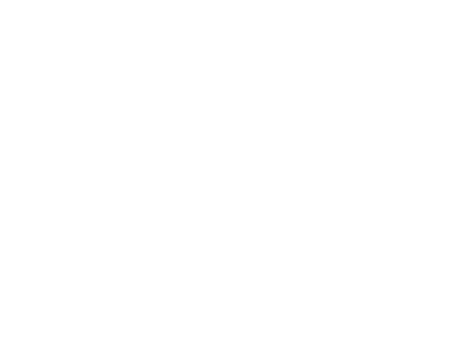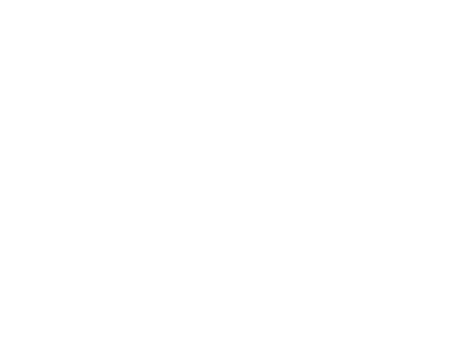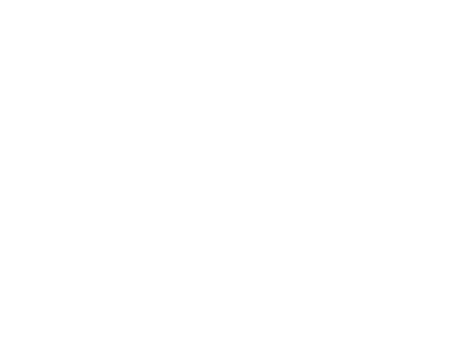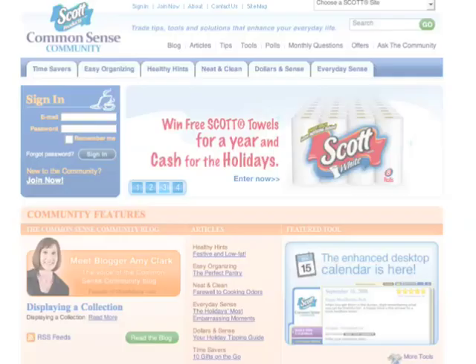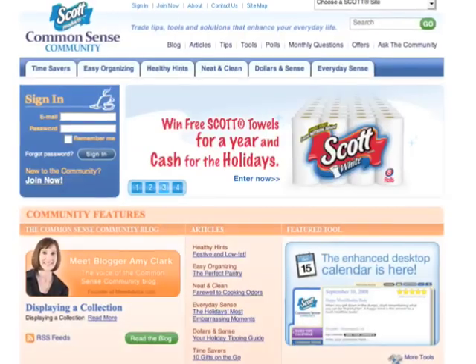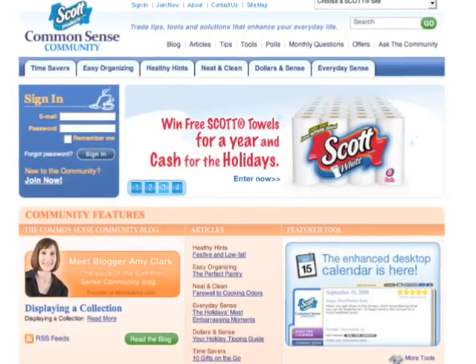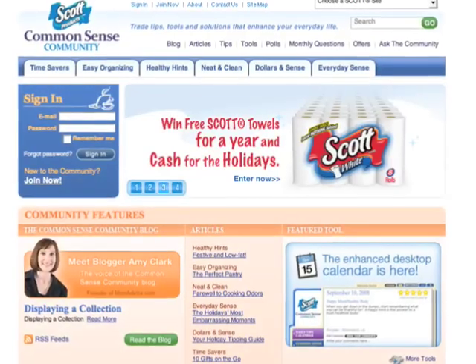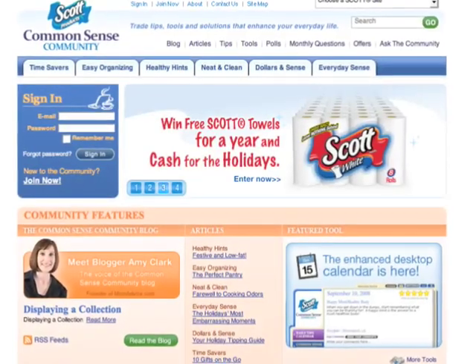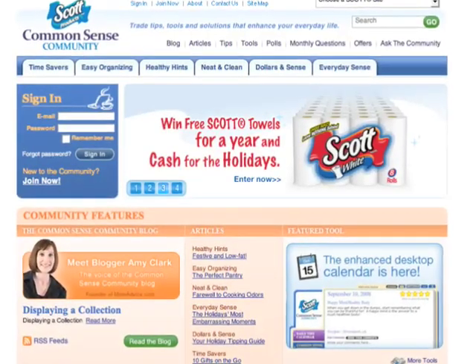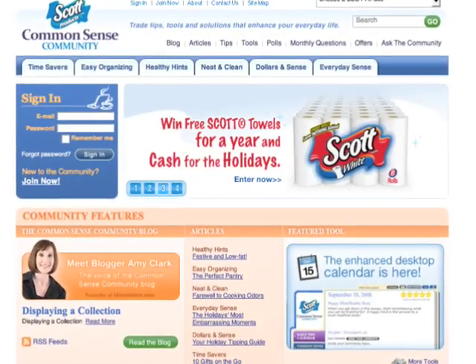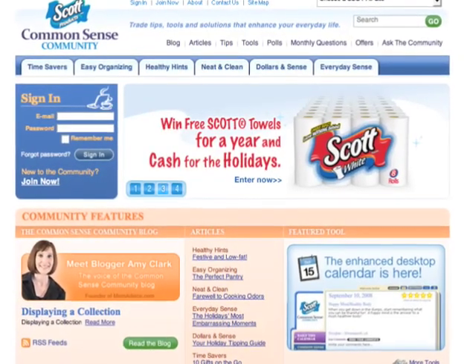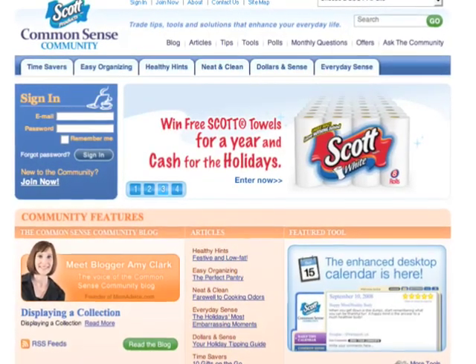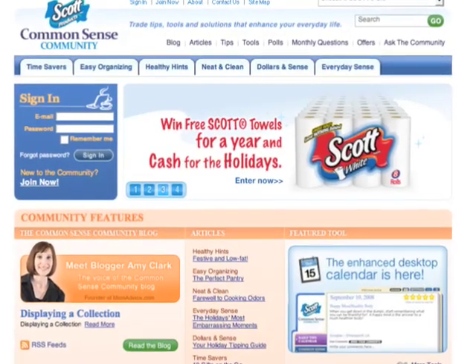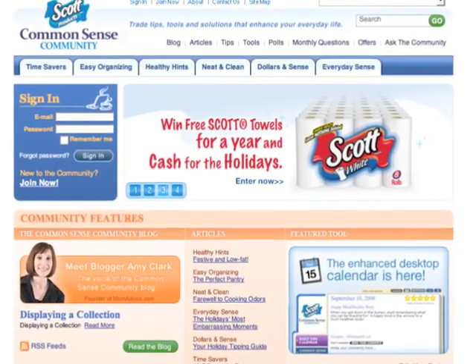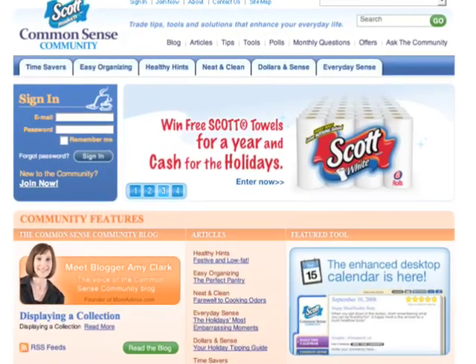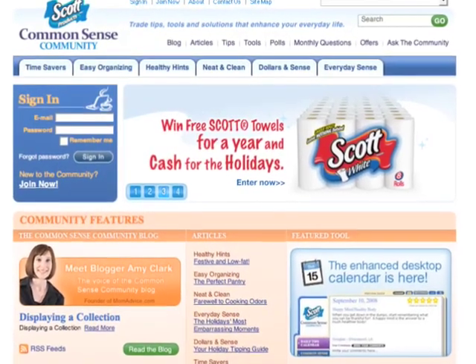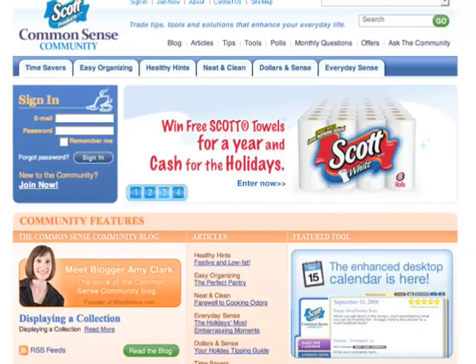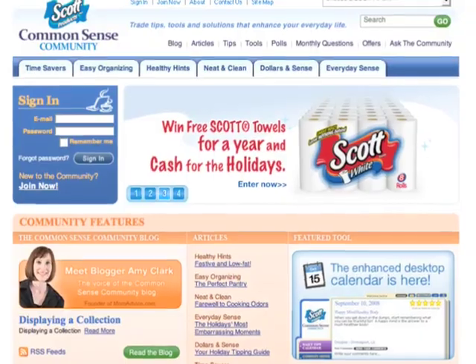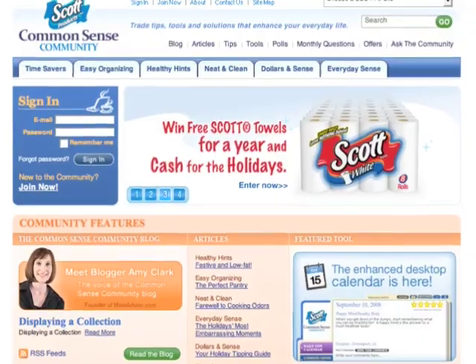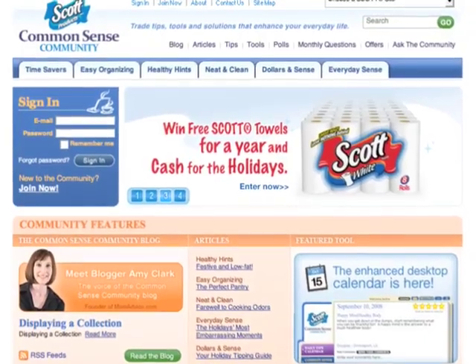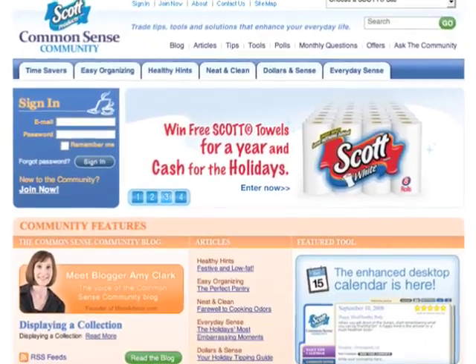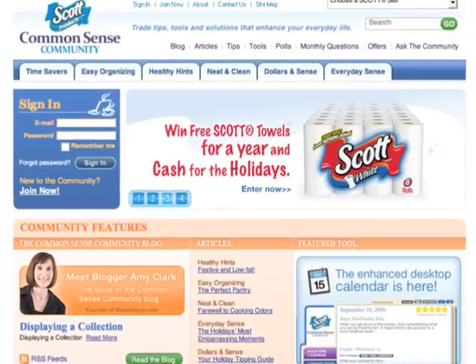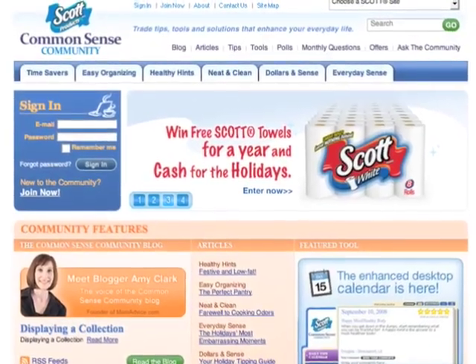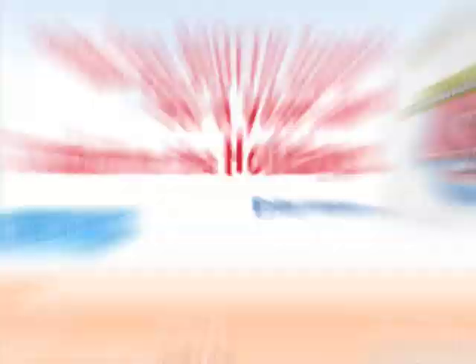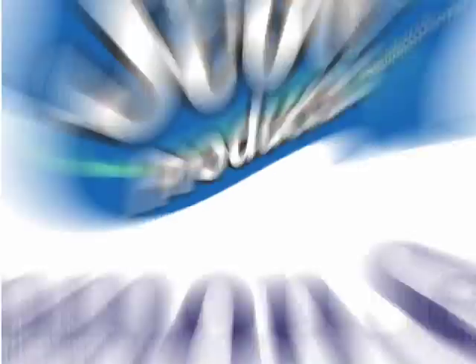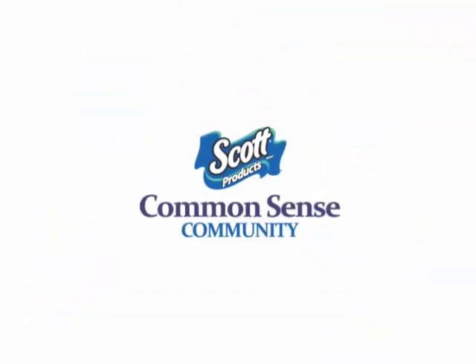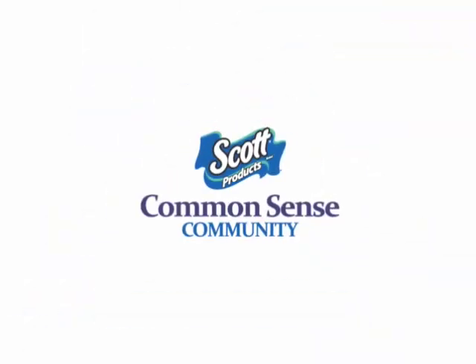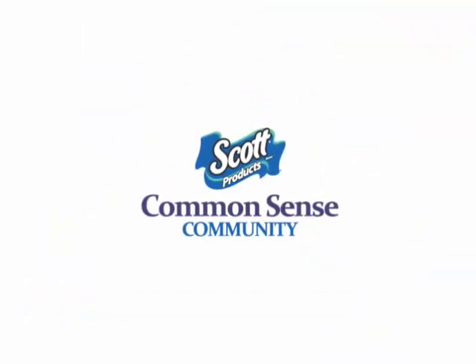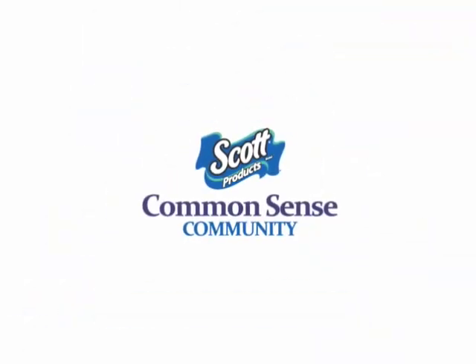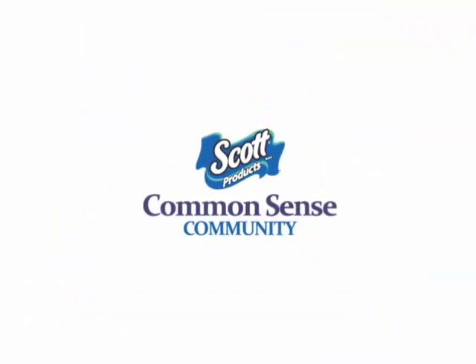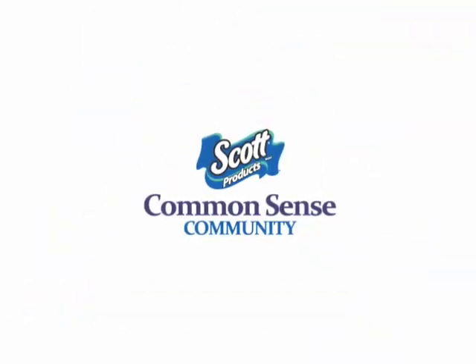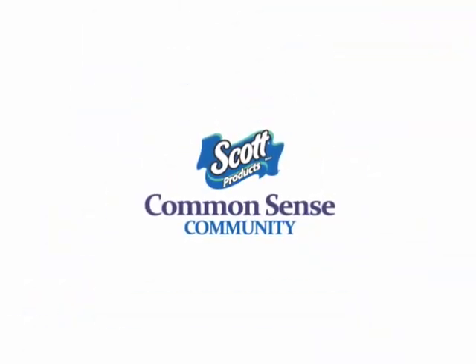Got a favorite Common Sense tip of your own that you'd like to share? Simply videotape your tip in action and submit it to ScottCommonsense.com.